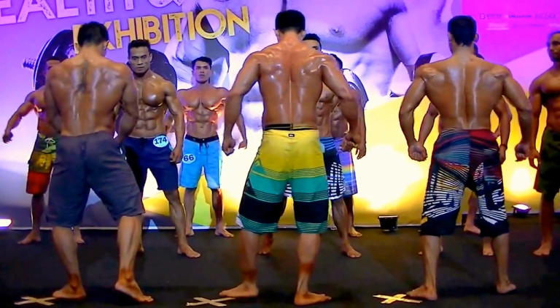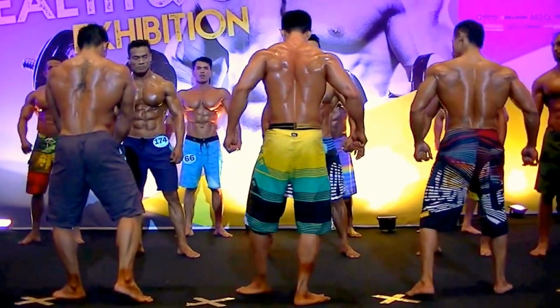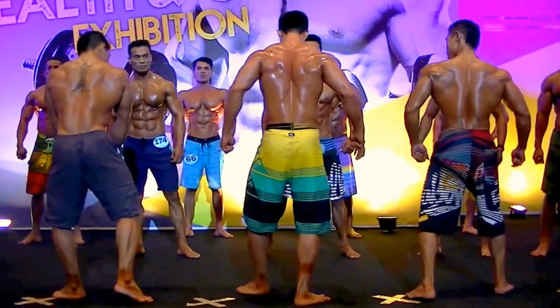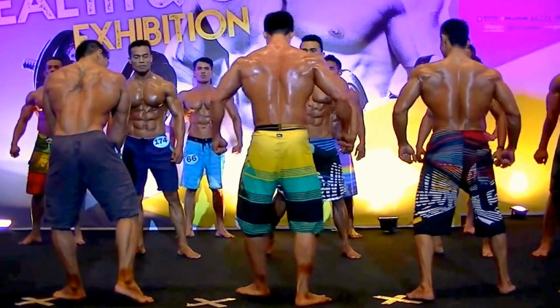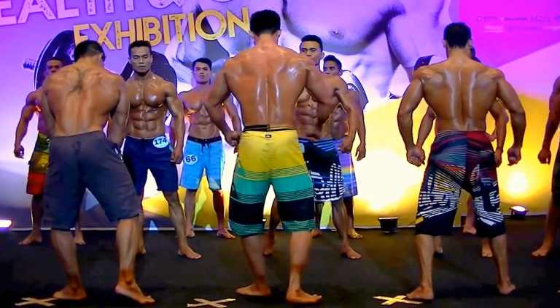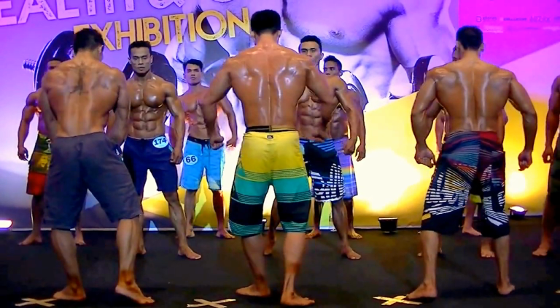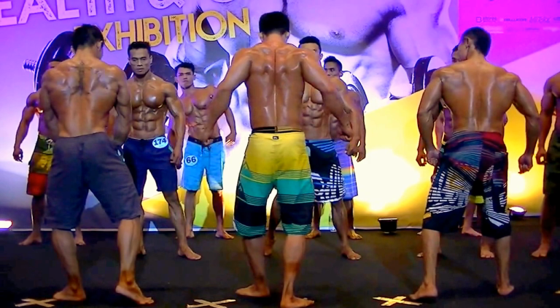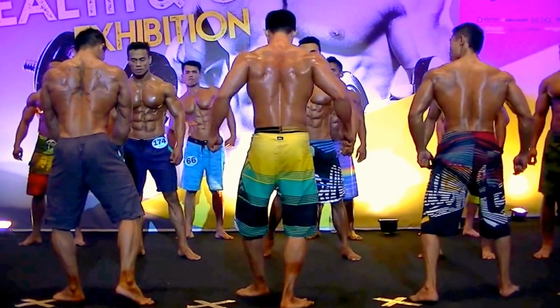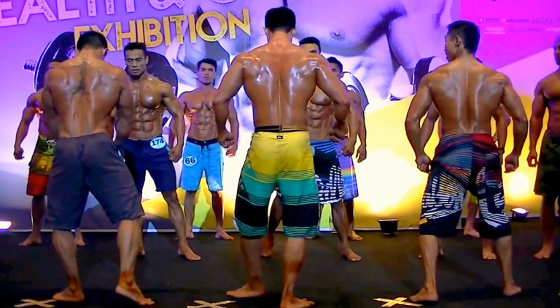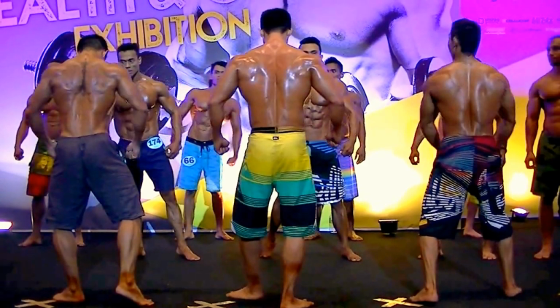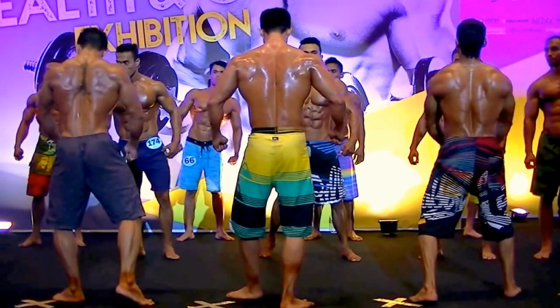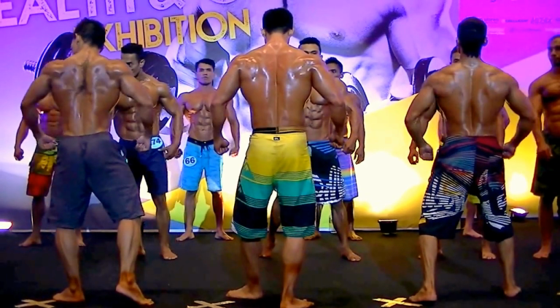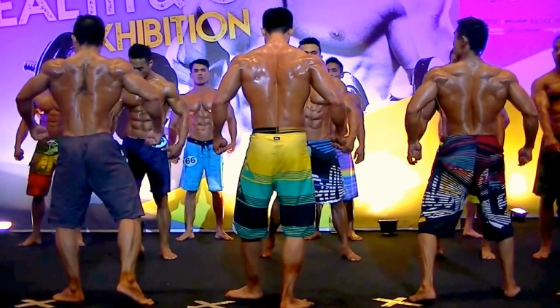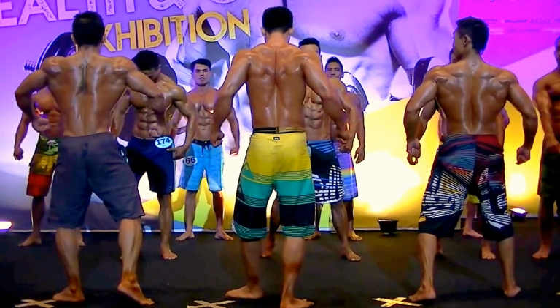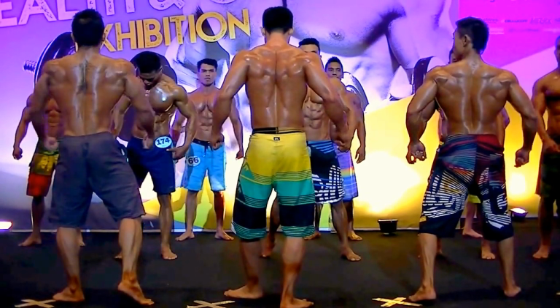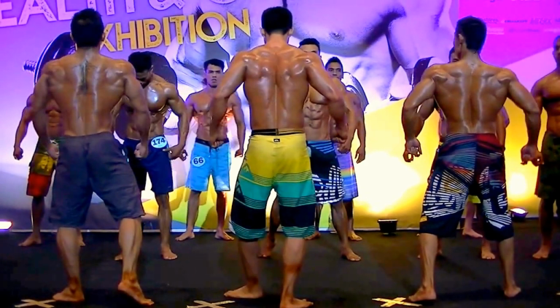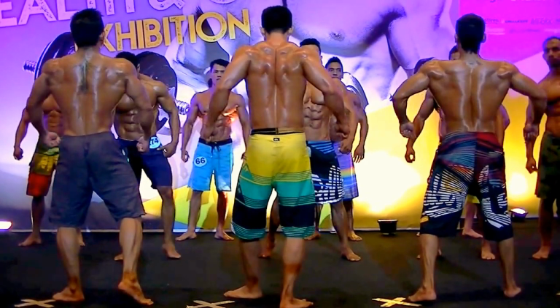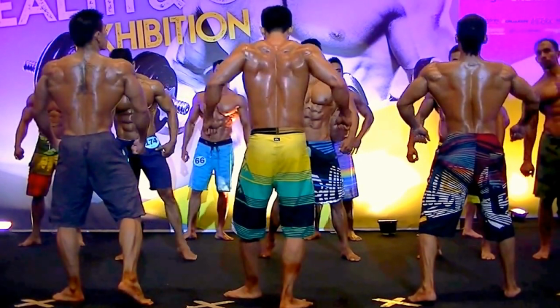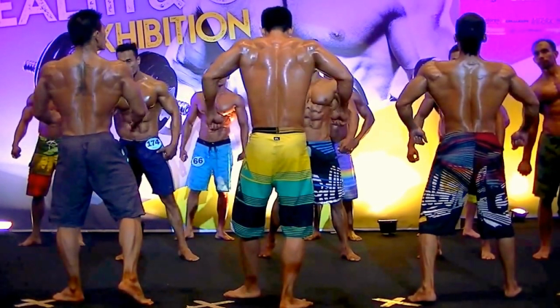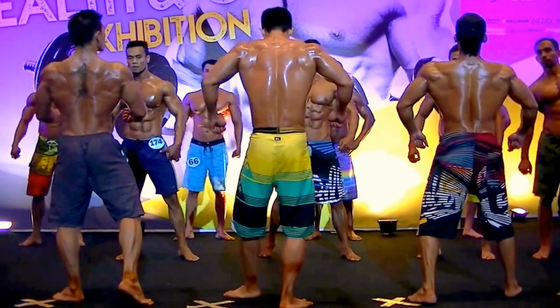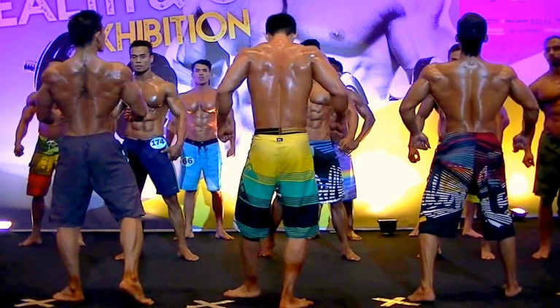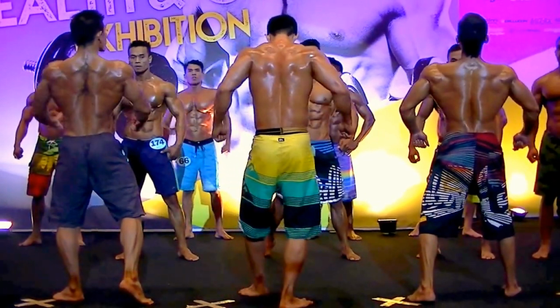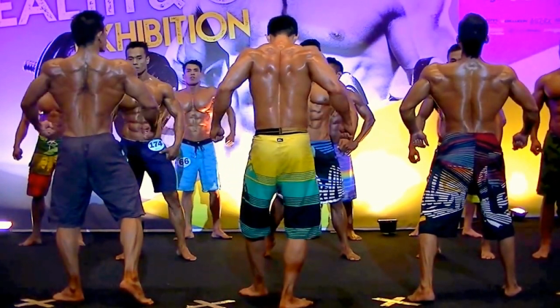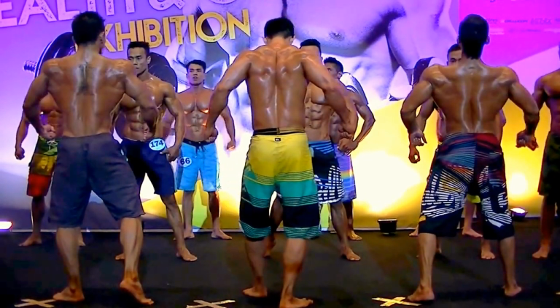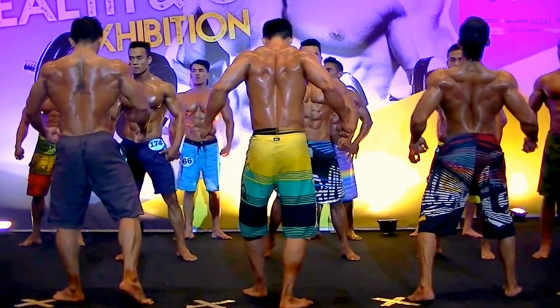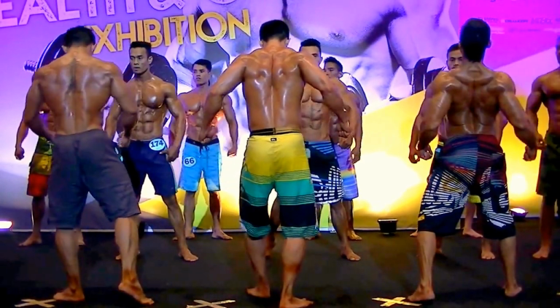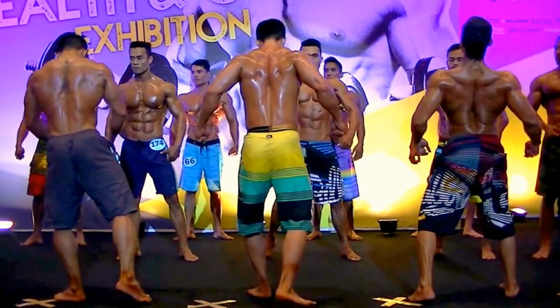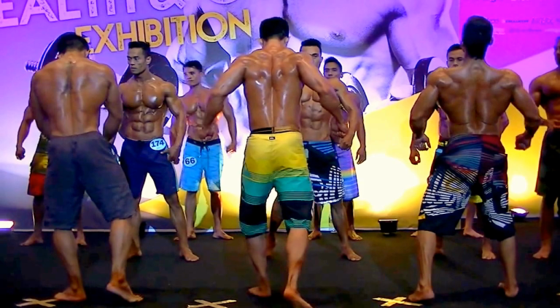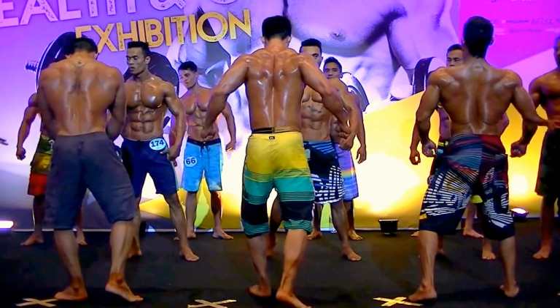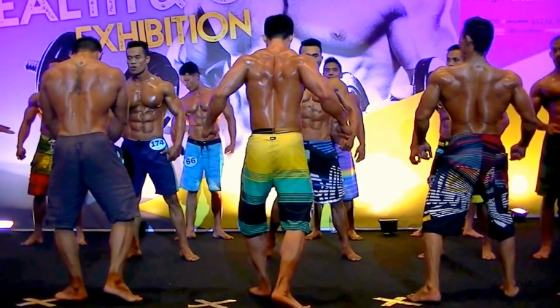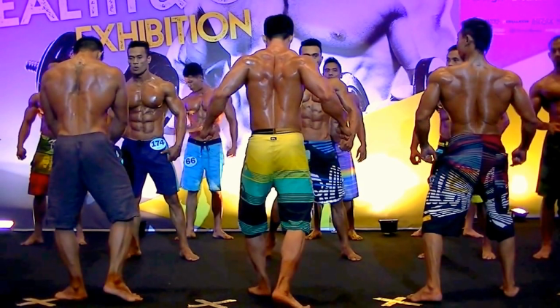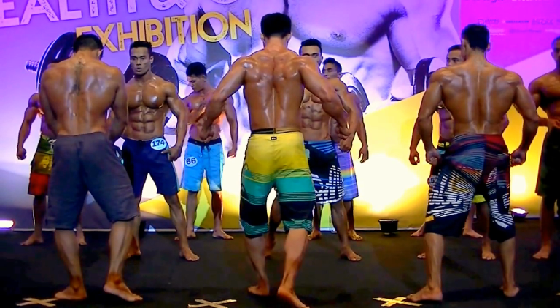Sekarang kita belum summer aja, kita udah bisa menyaksikan mereka. Back body pose. Flex.